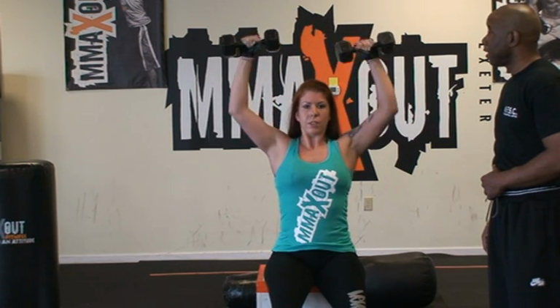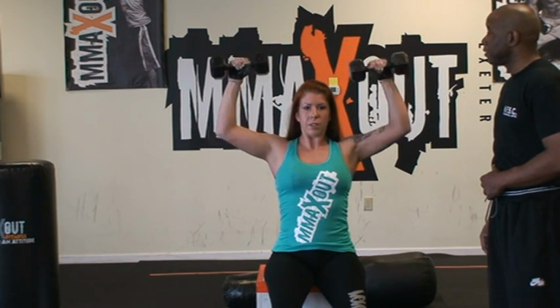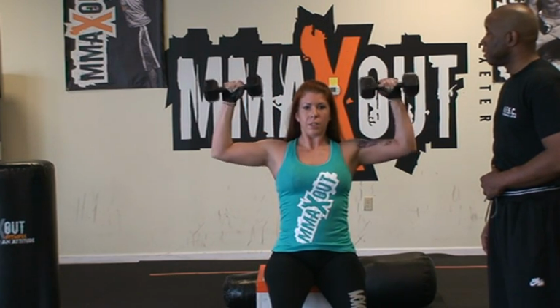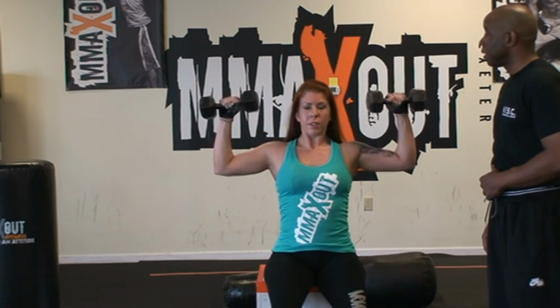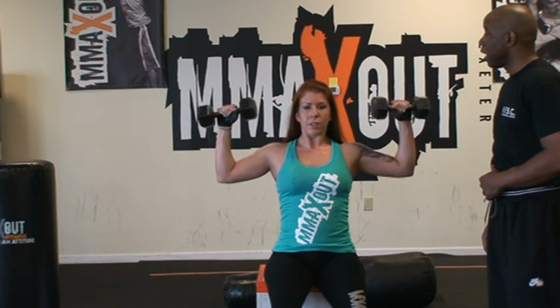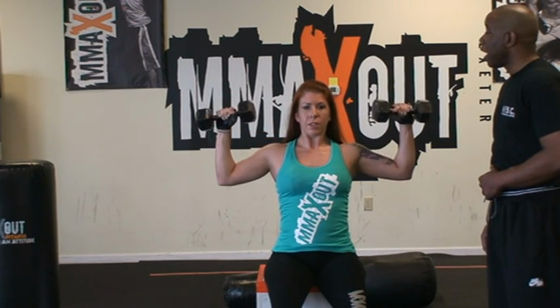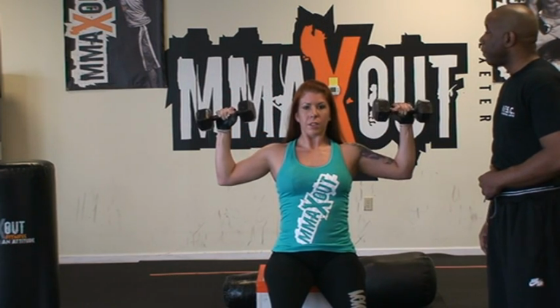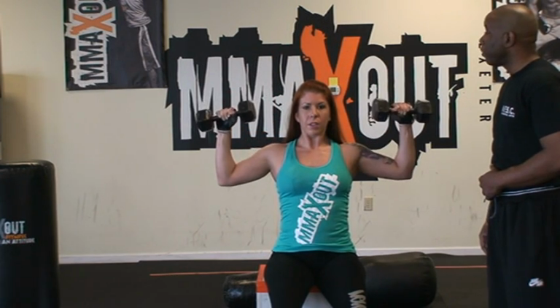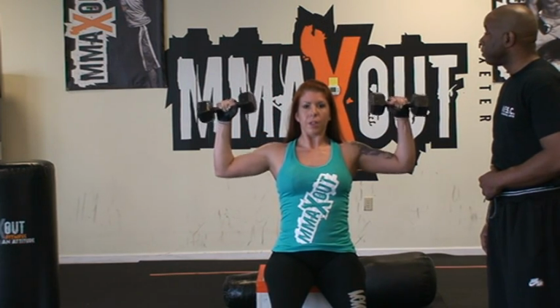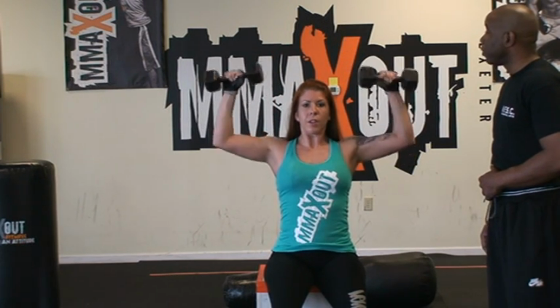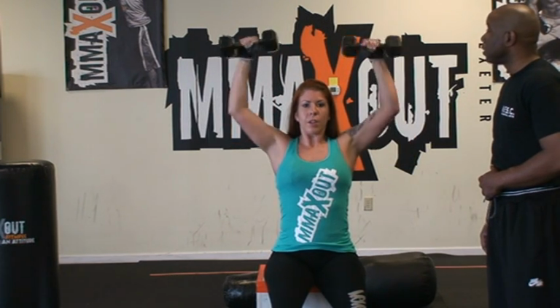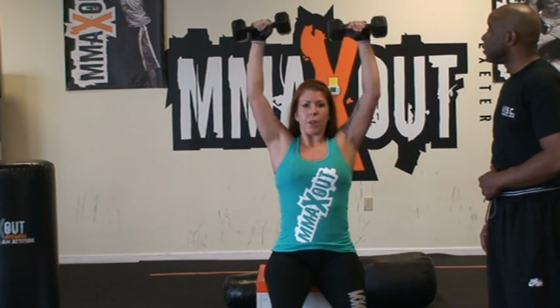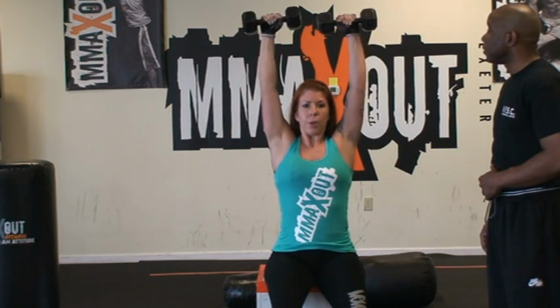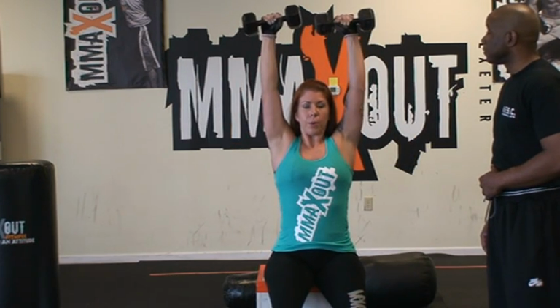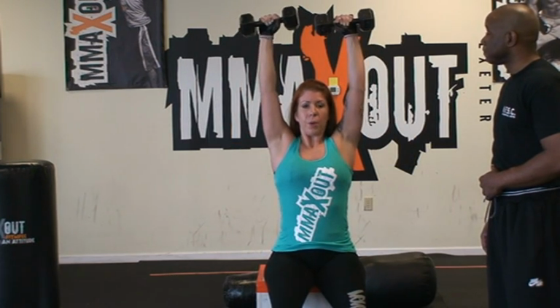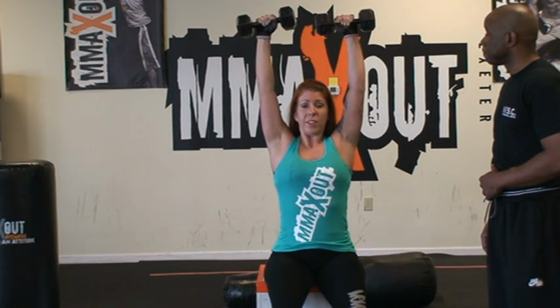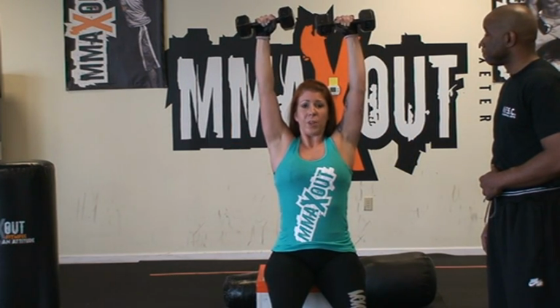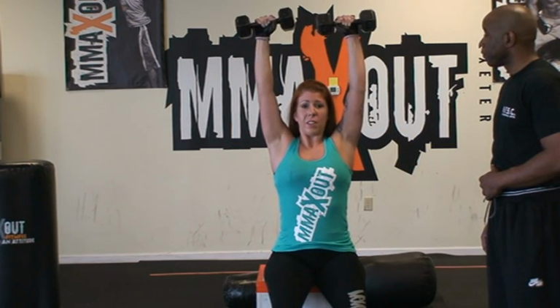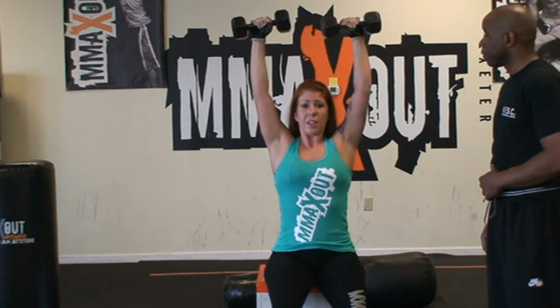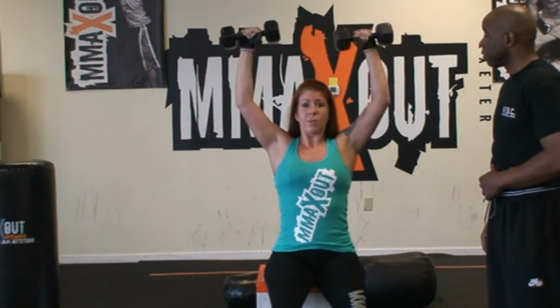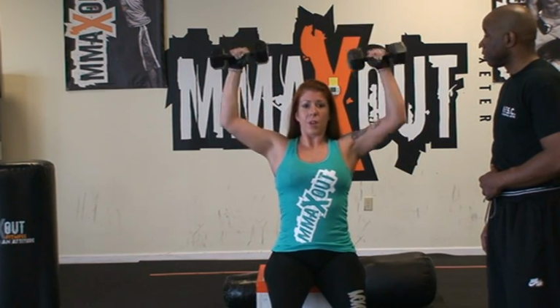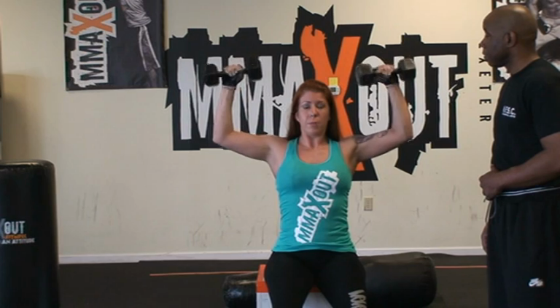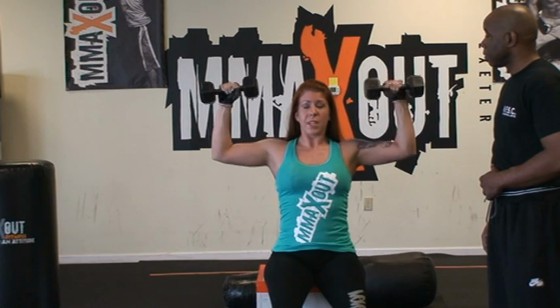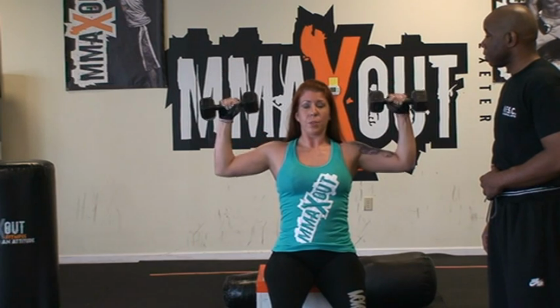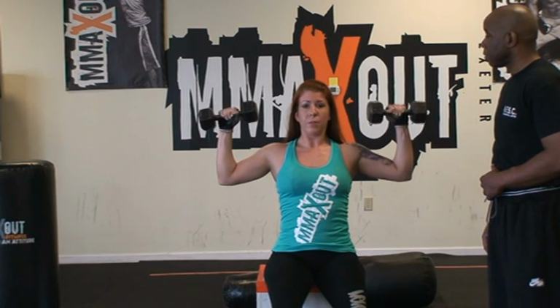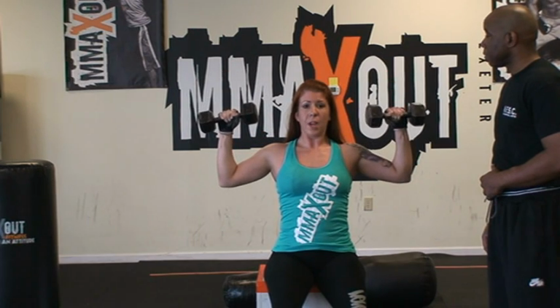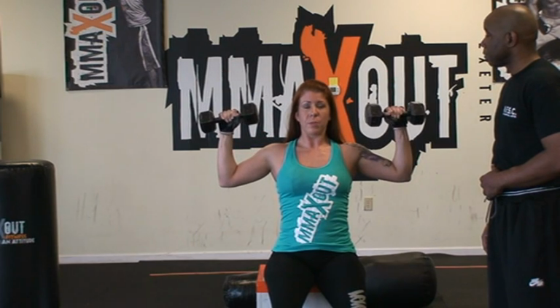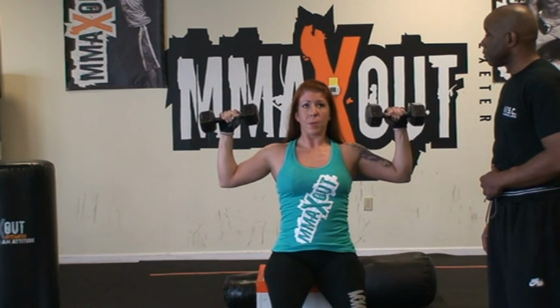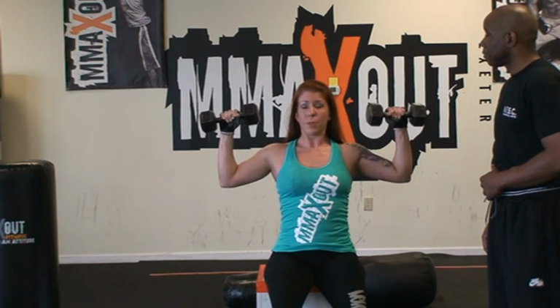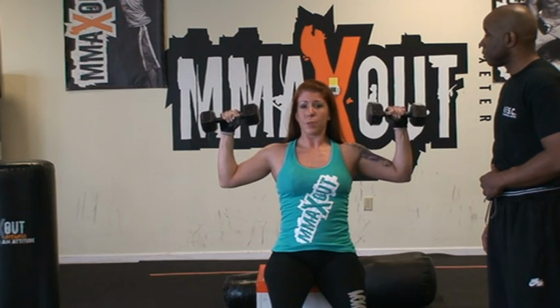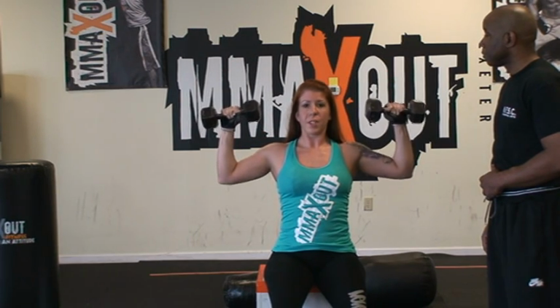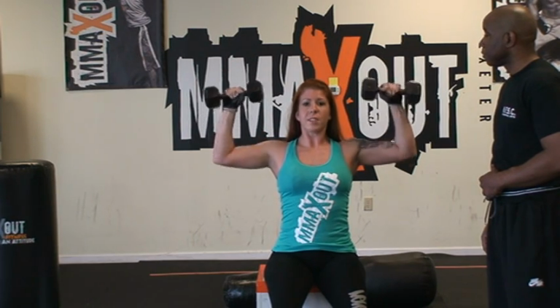Excellent. How many reps do we need to do? I do anything from 10 to 12 reps, maybe three or four sets.